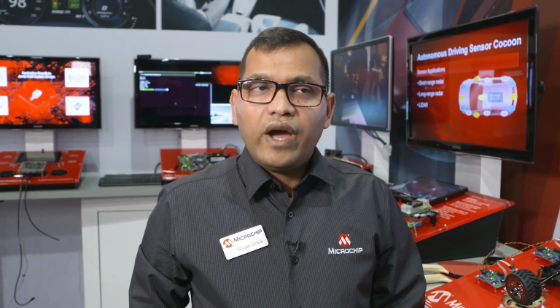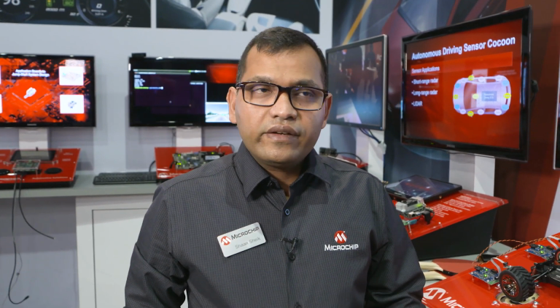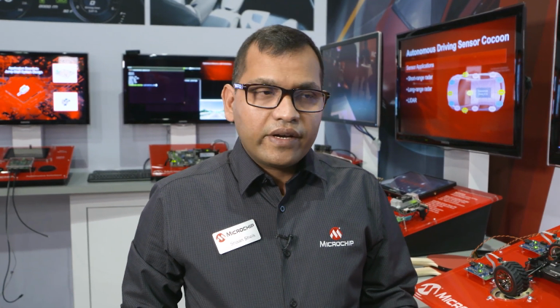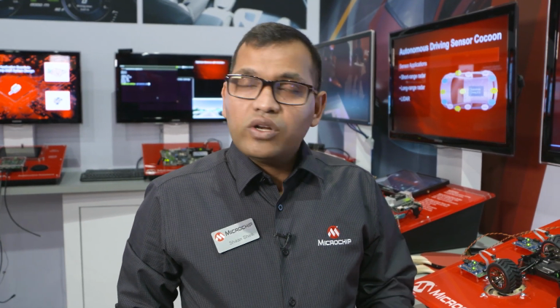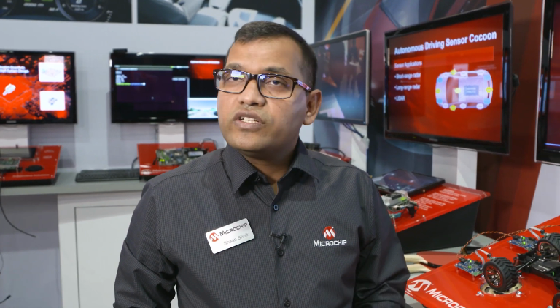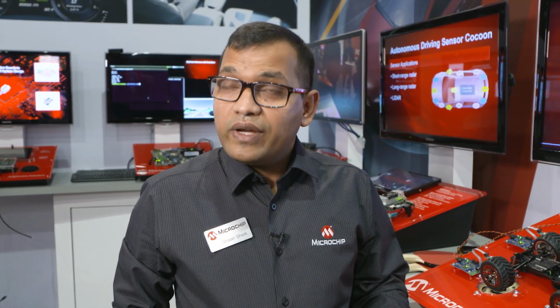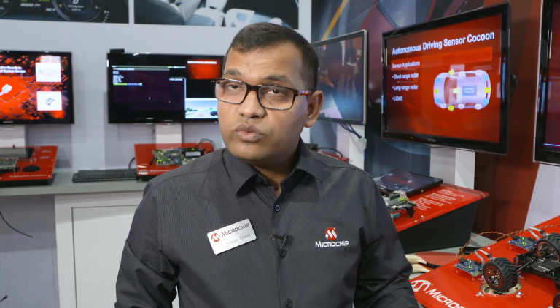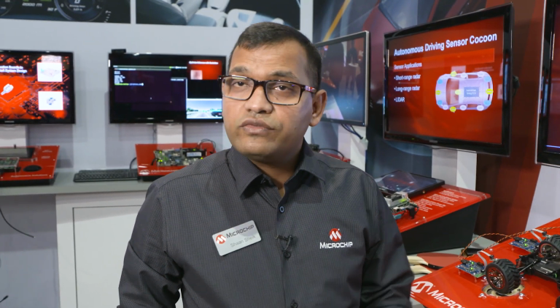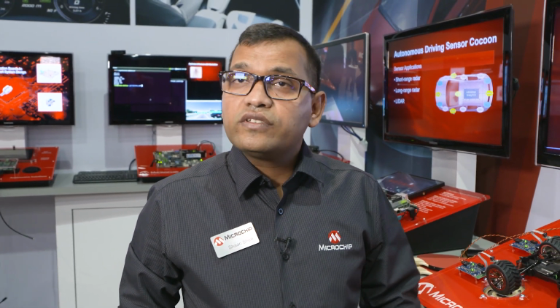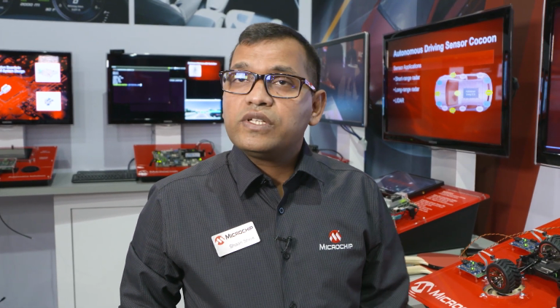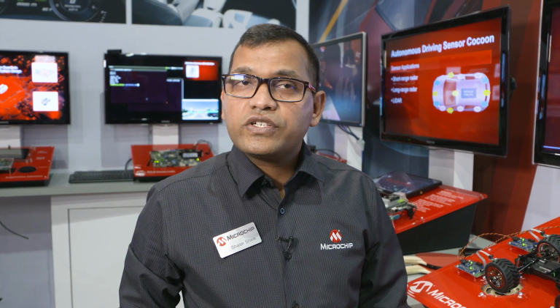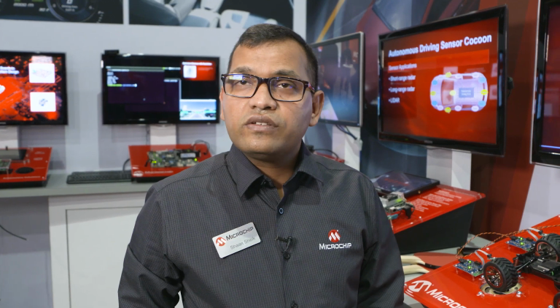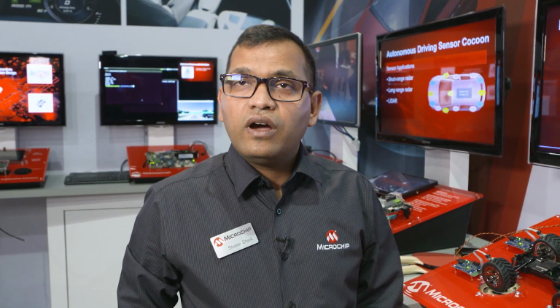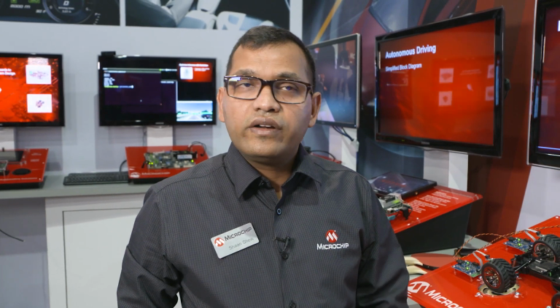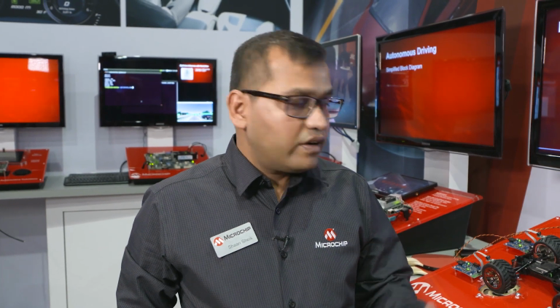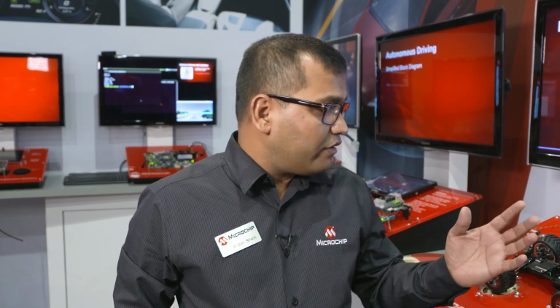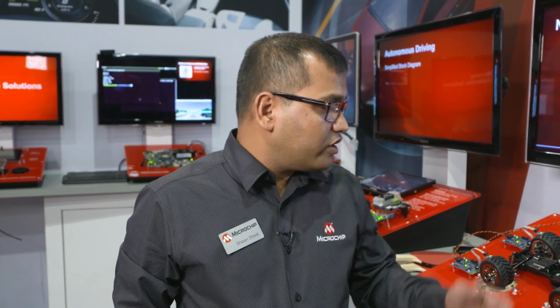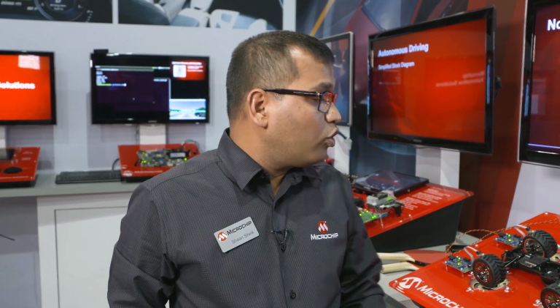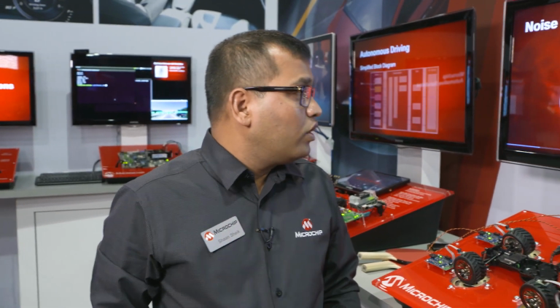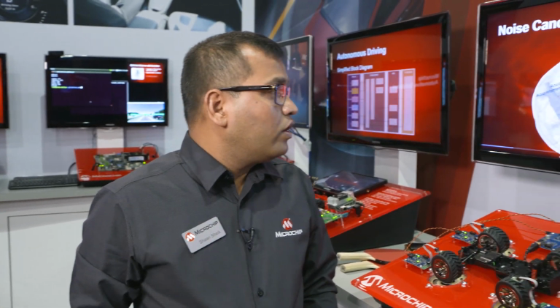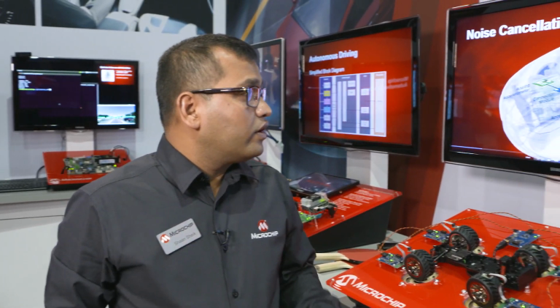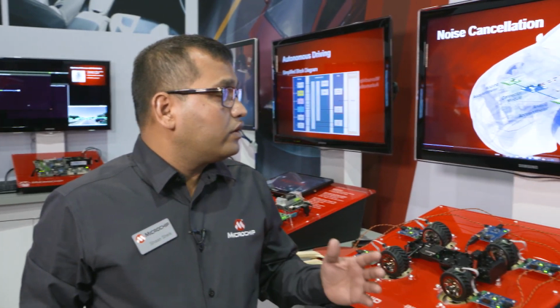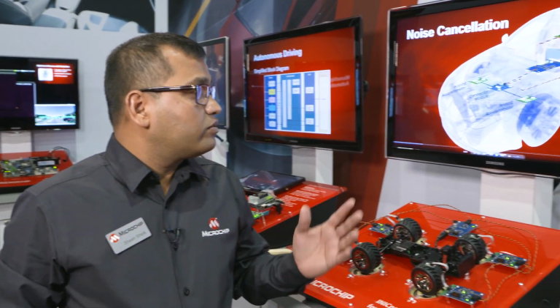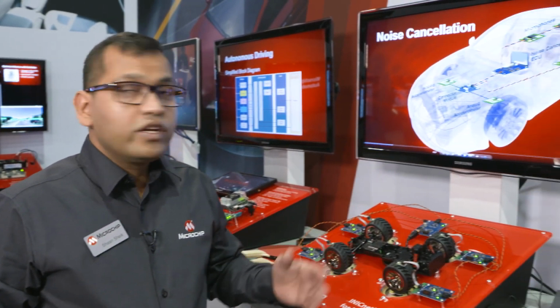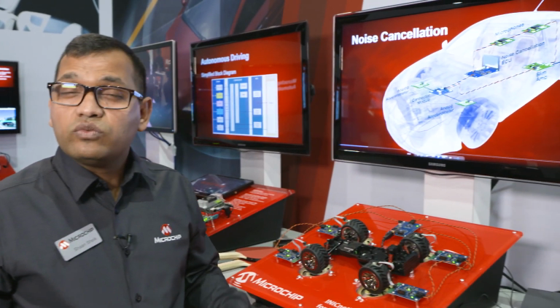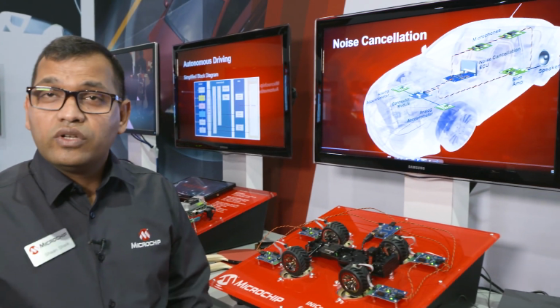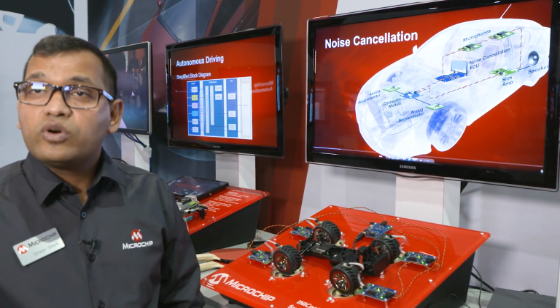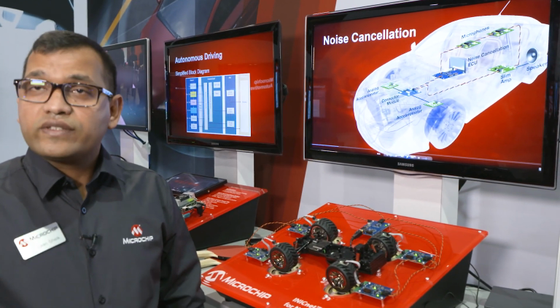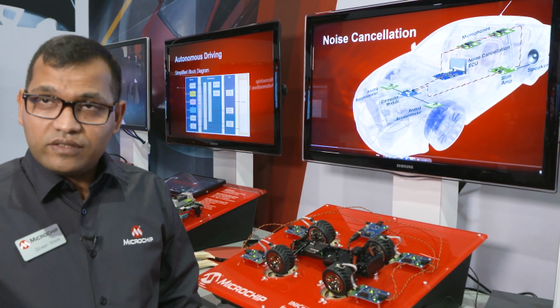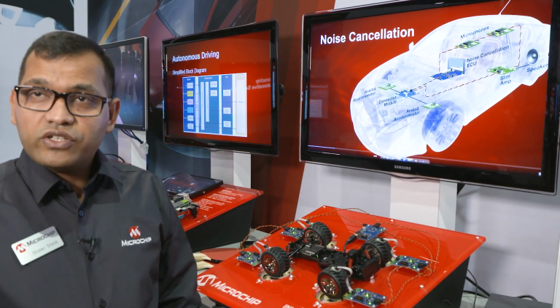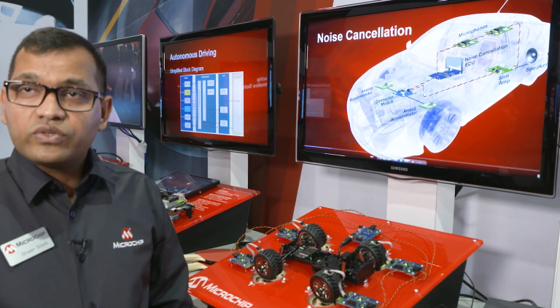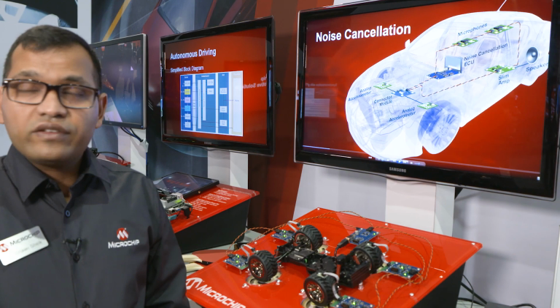INICnet technology is best suited for these applications, and here I have a demo explaining the road noise cancellation use case.